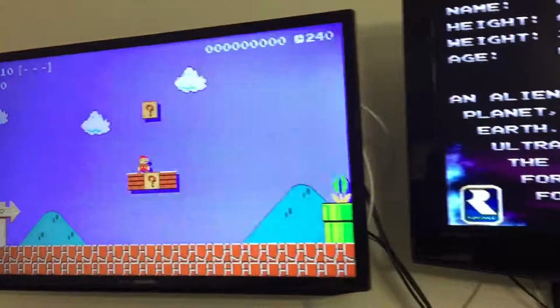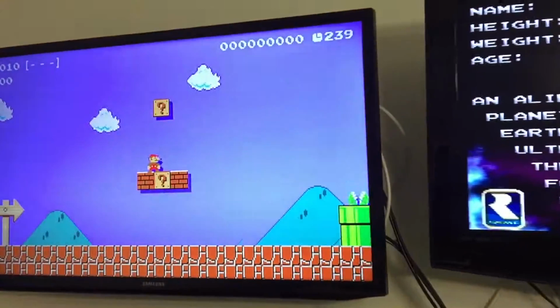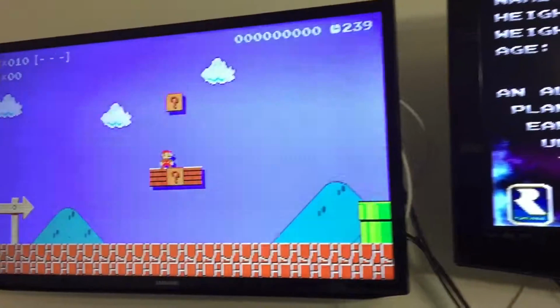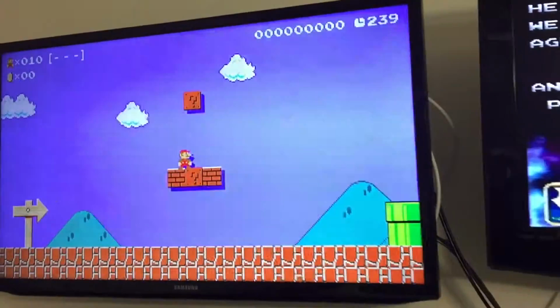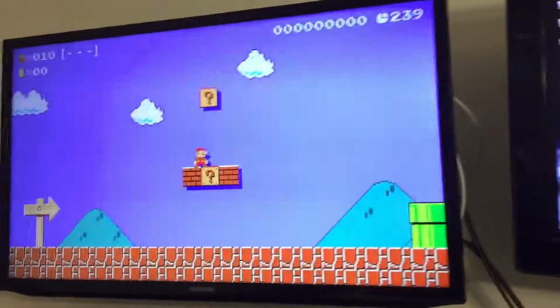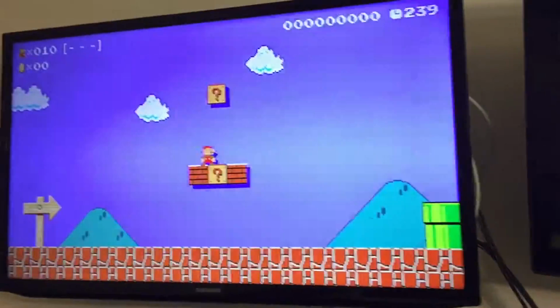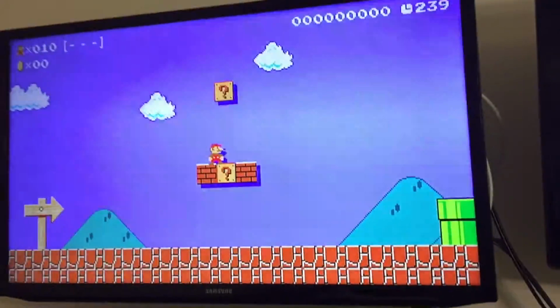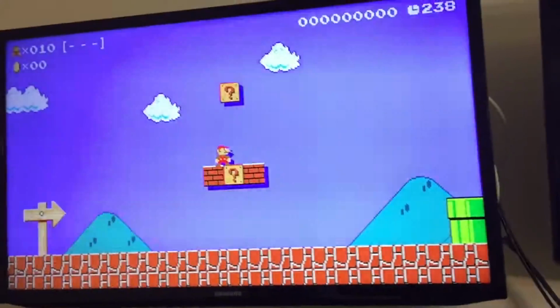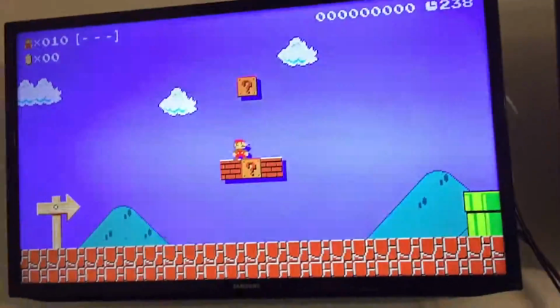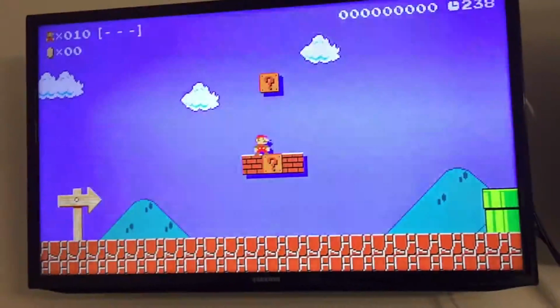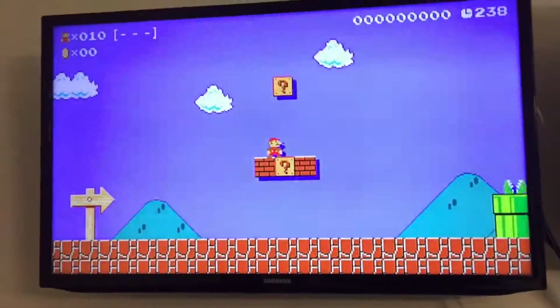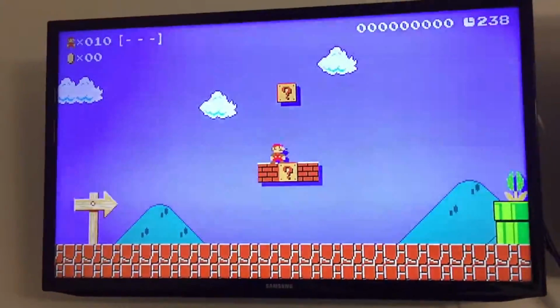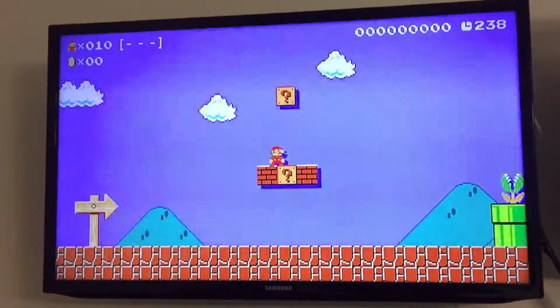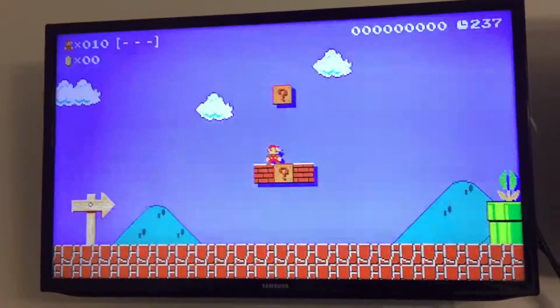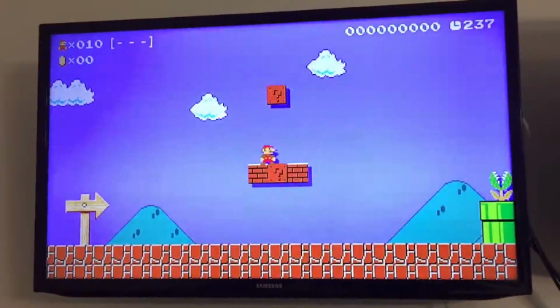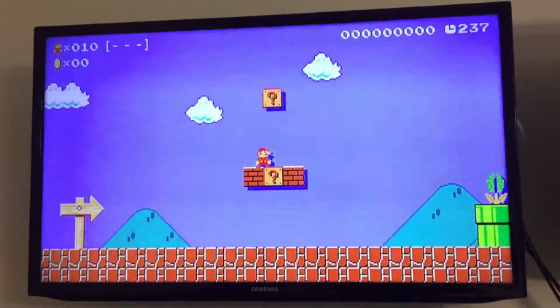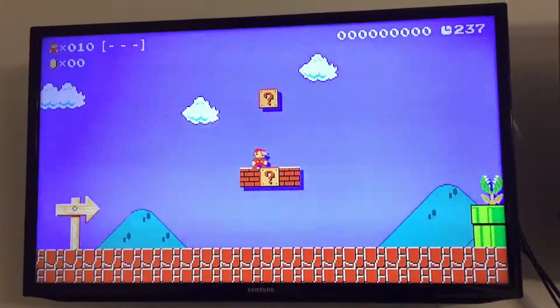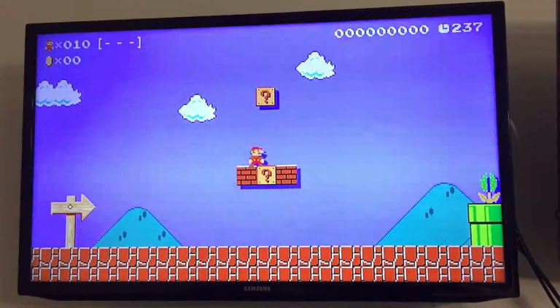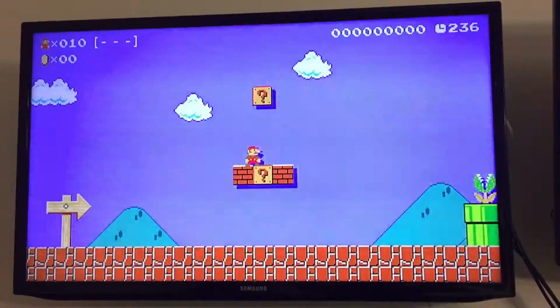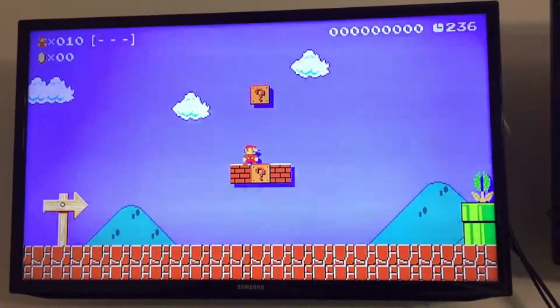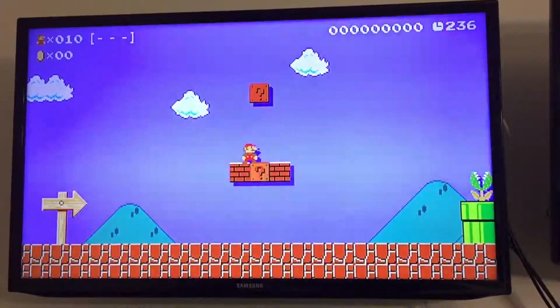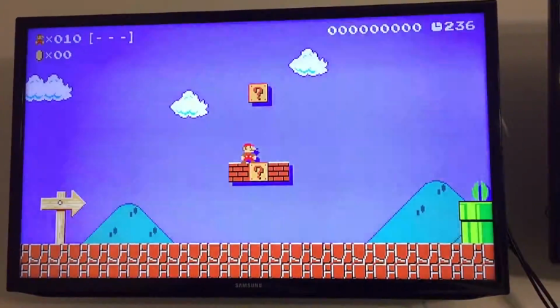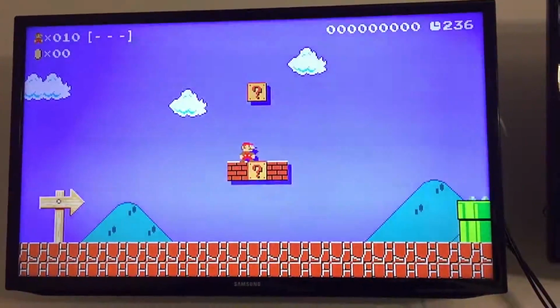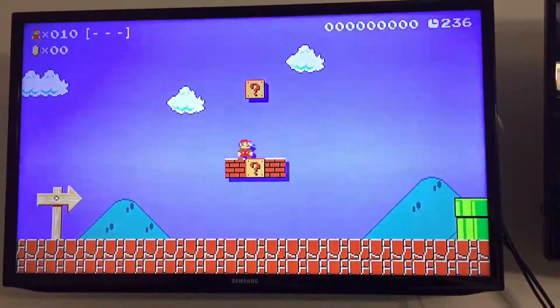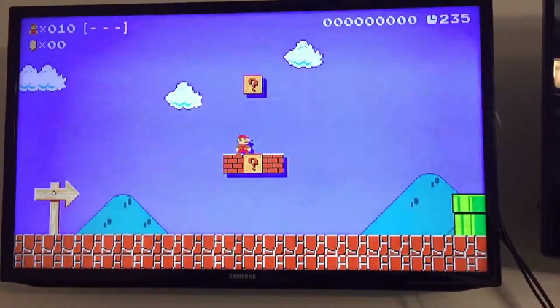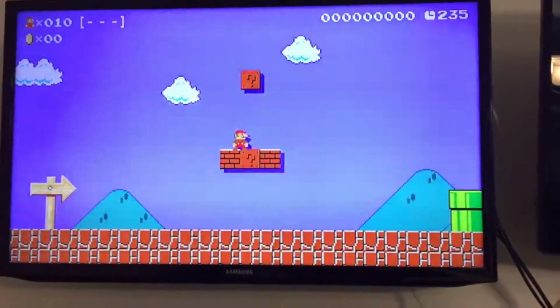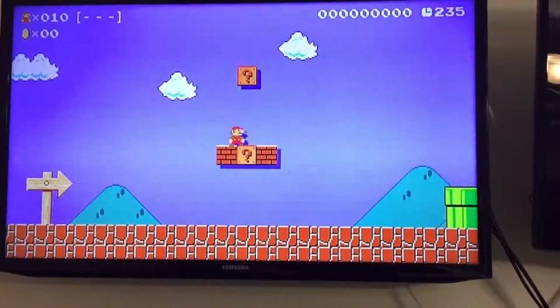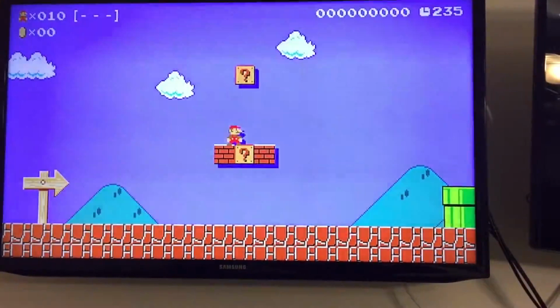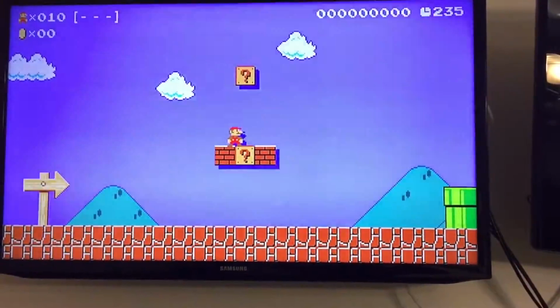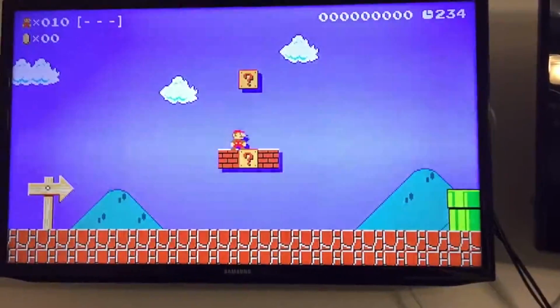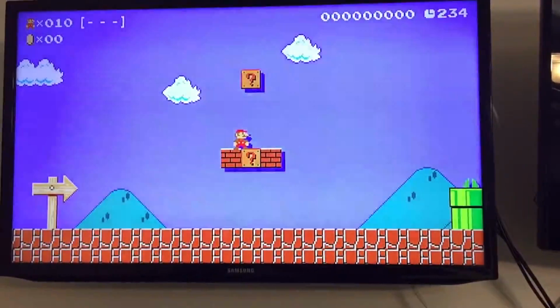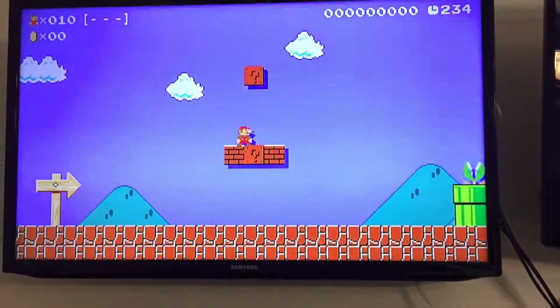And that's my Wii U — right now I have it hooked up and I was playing some Mario Maker.